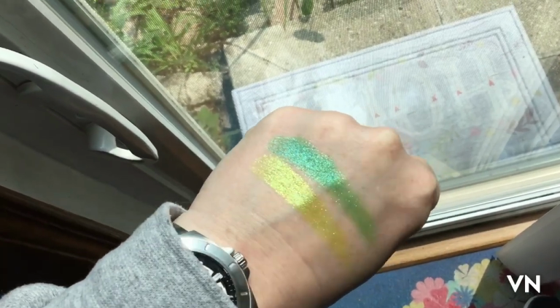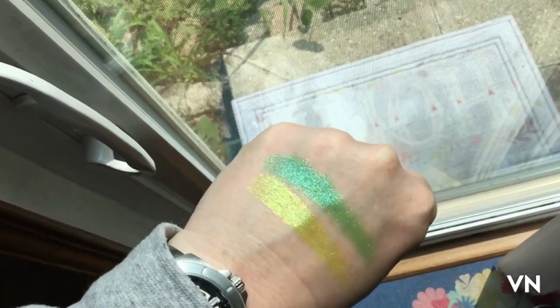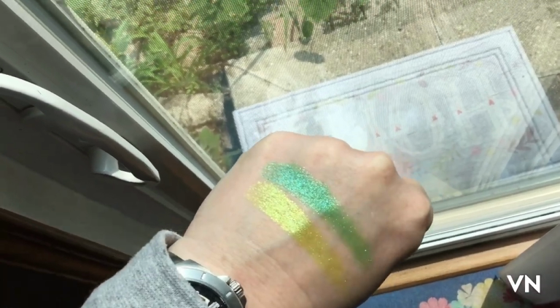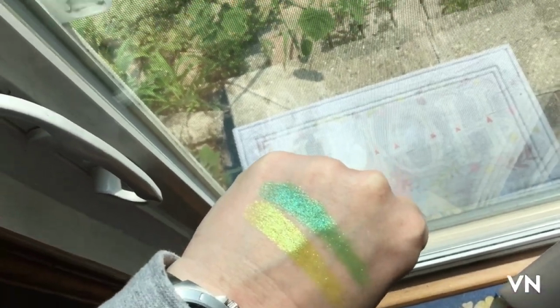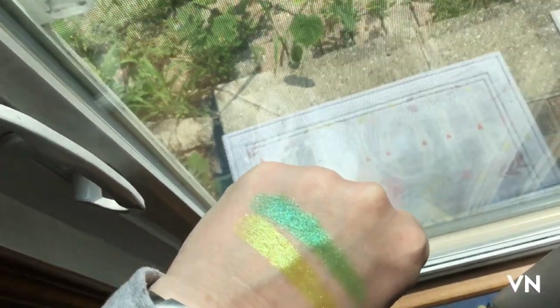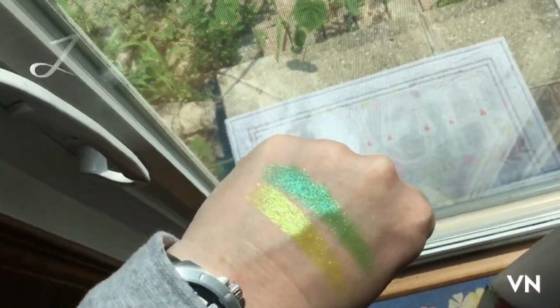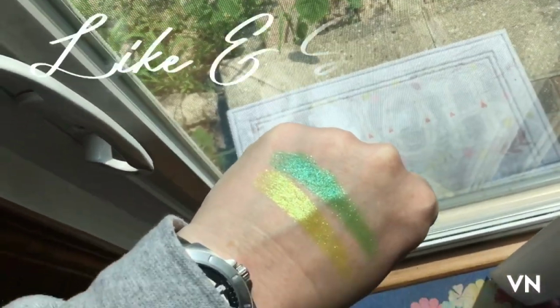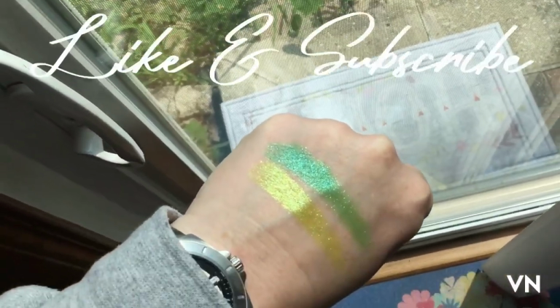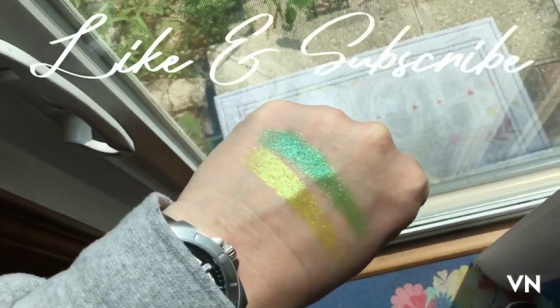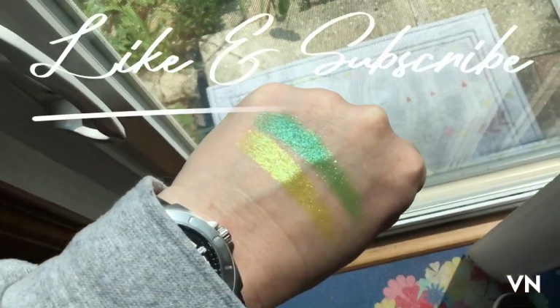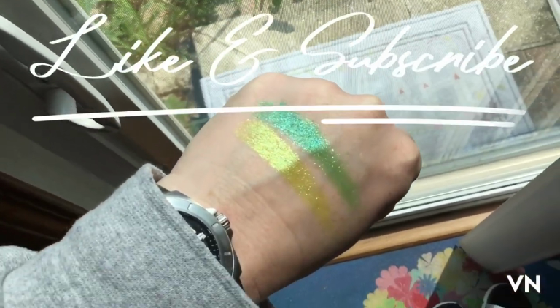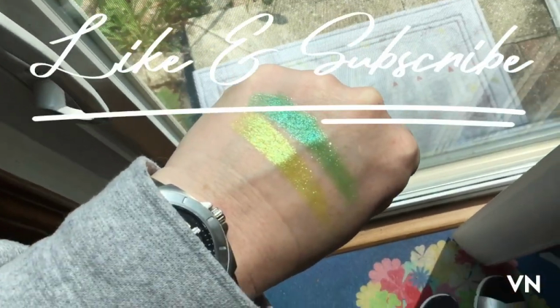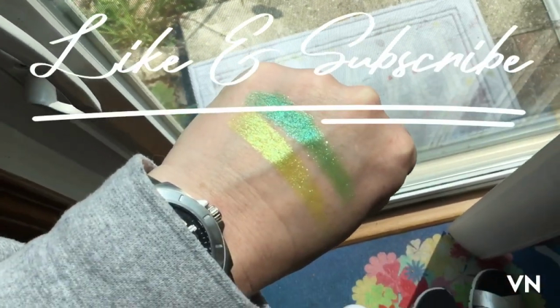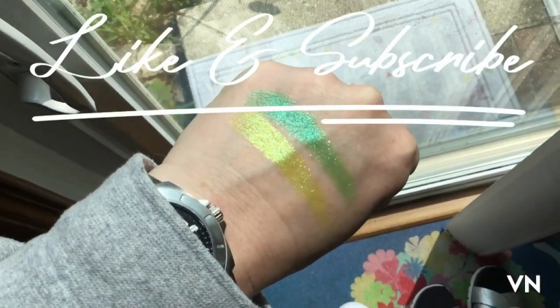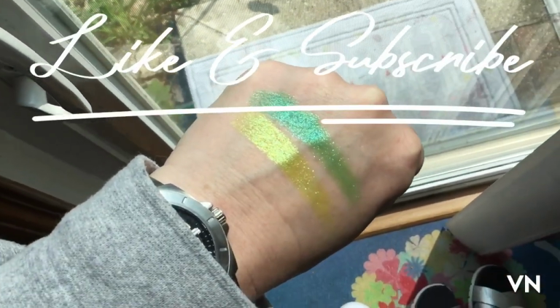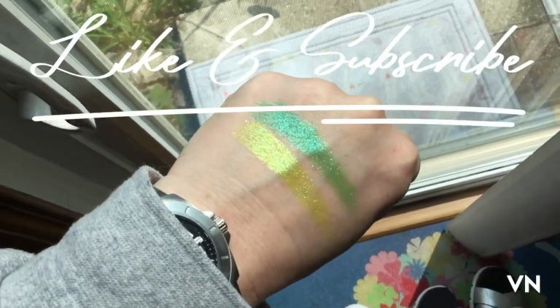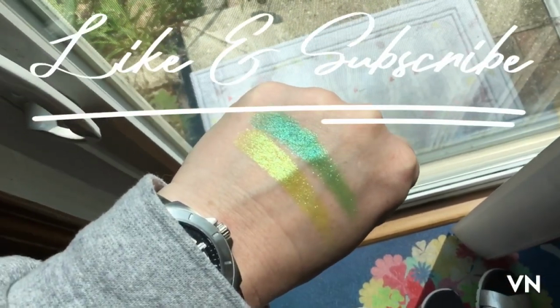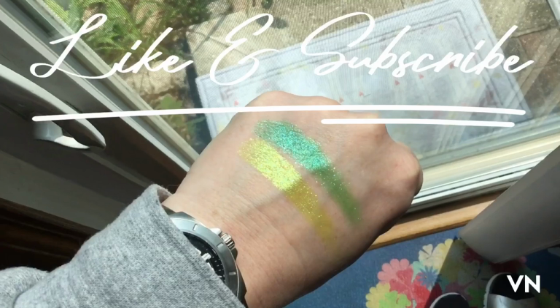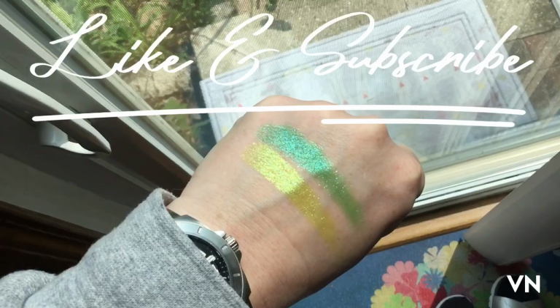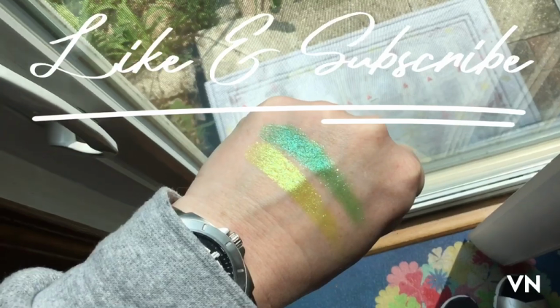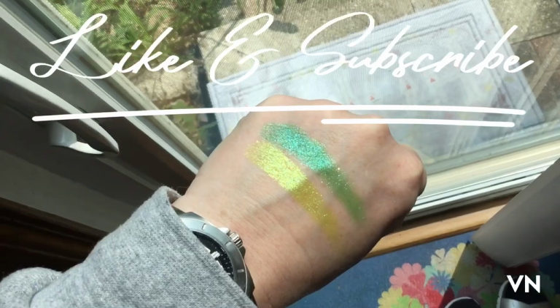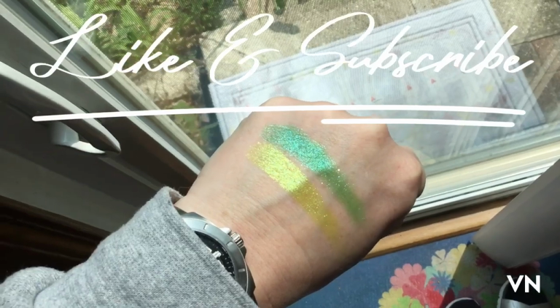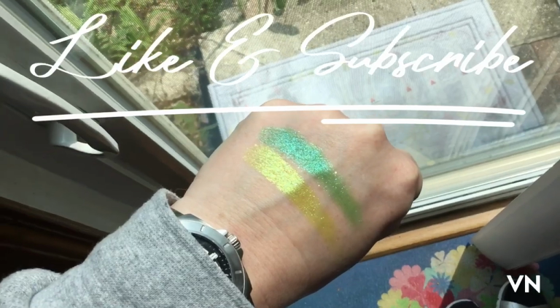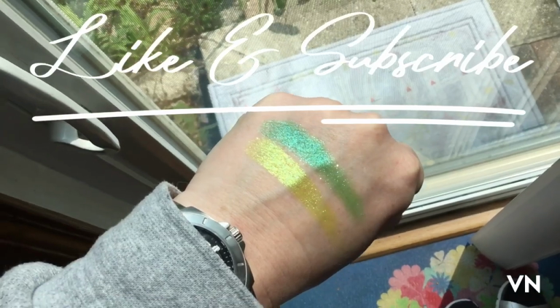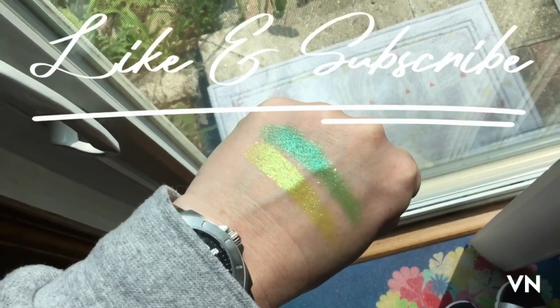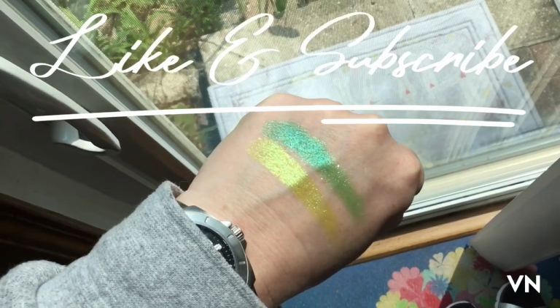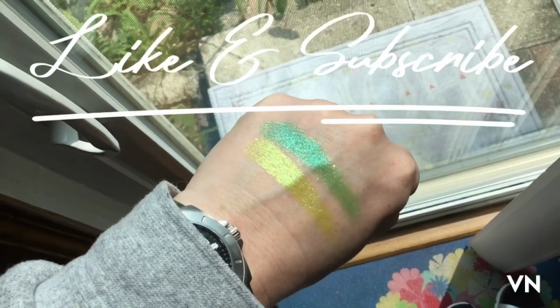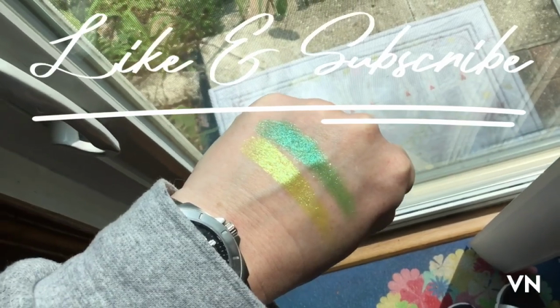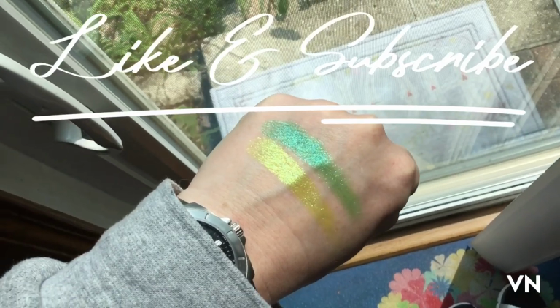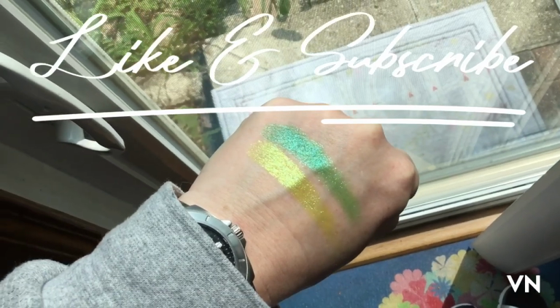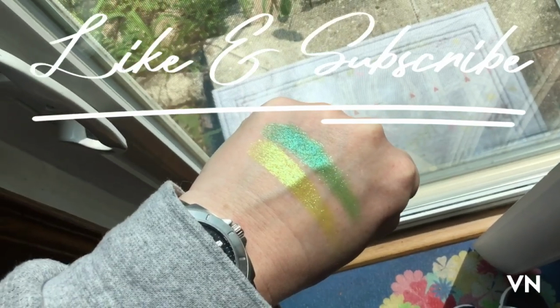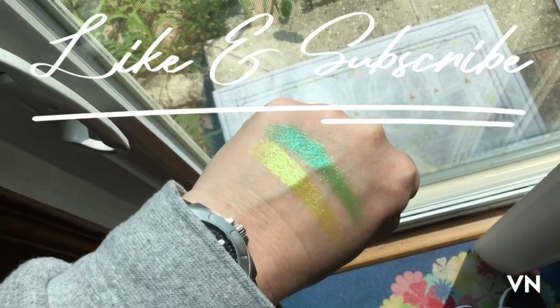All right, catch you in the next one. Bye! Like and subscribe — thanks for watching.